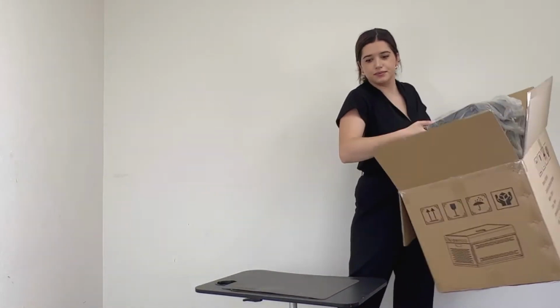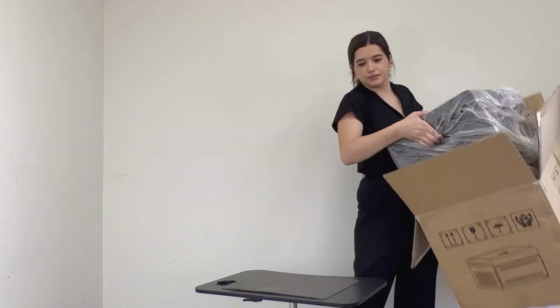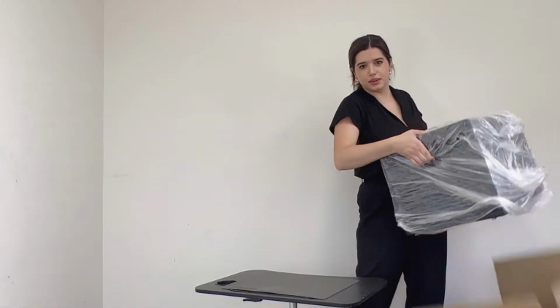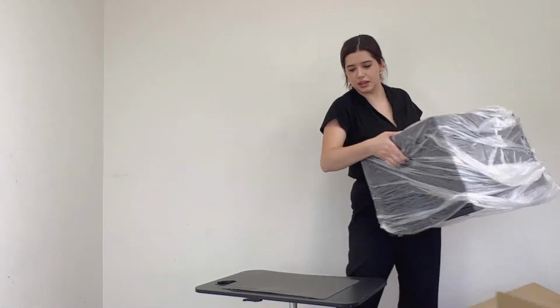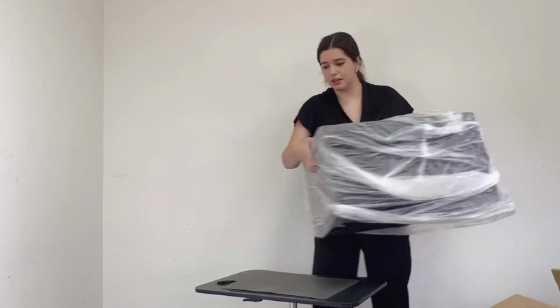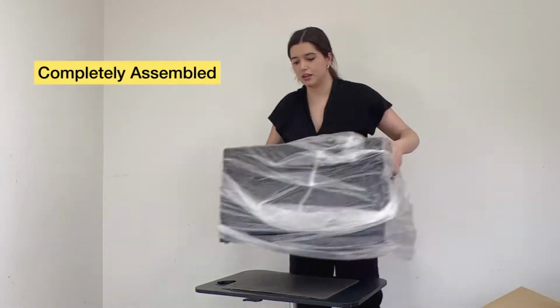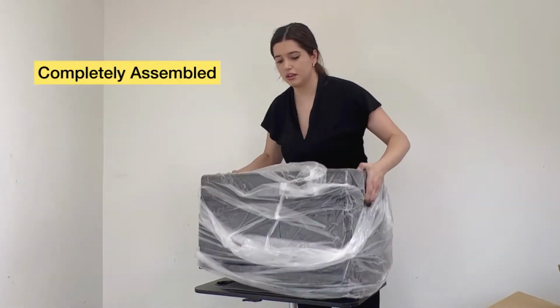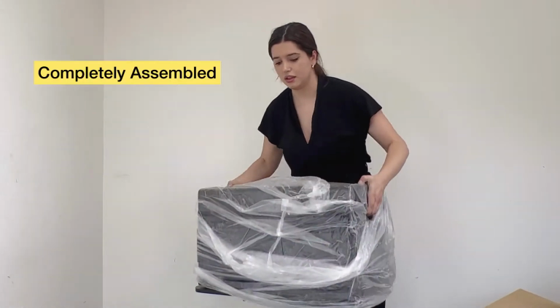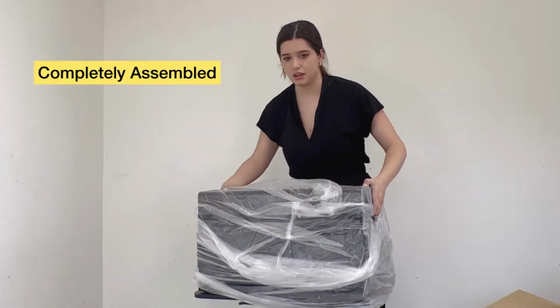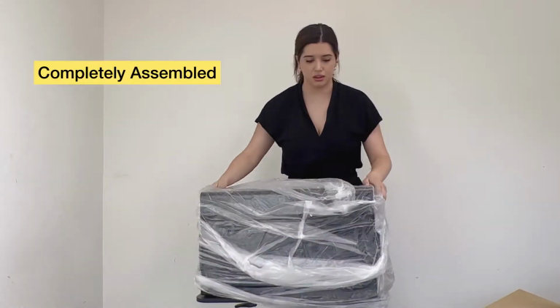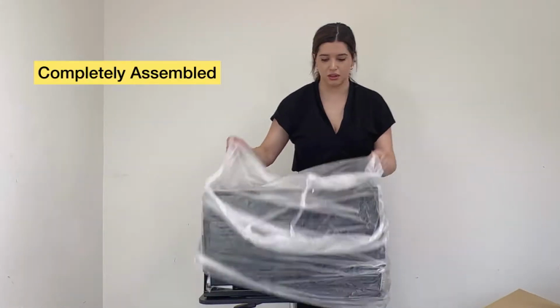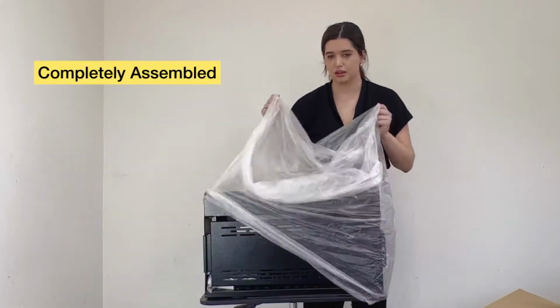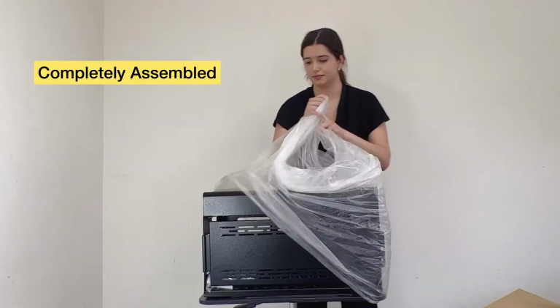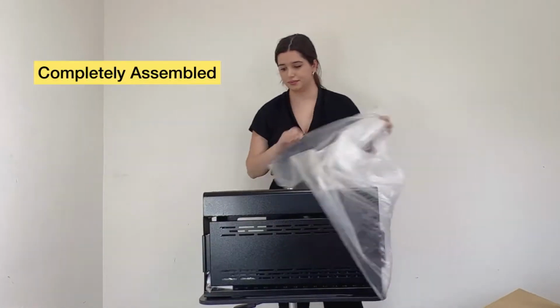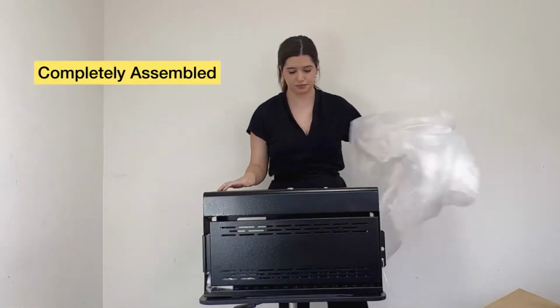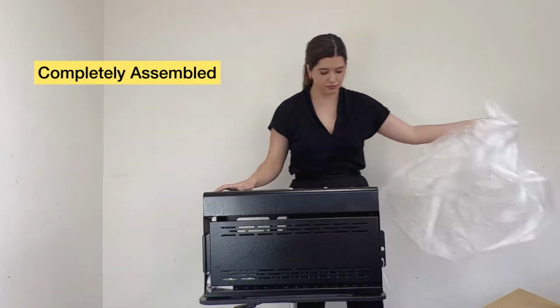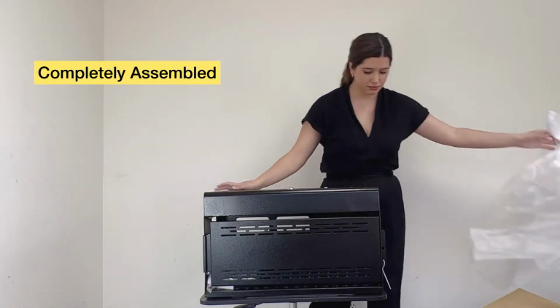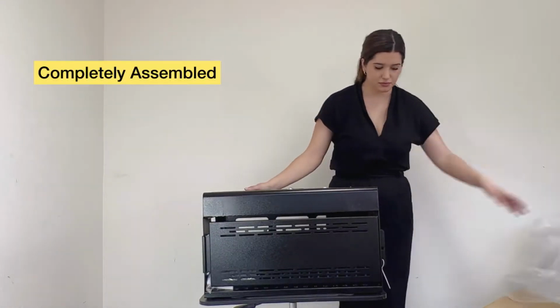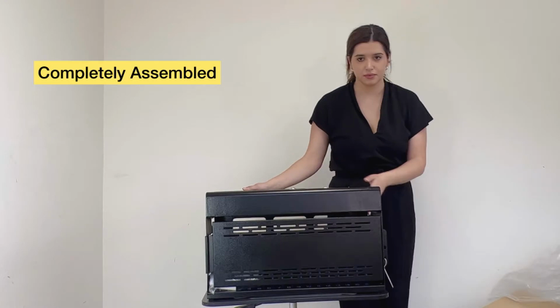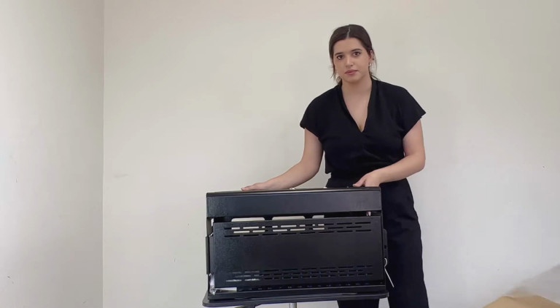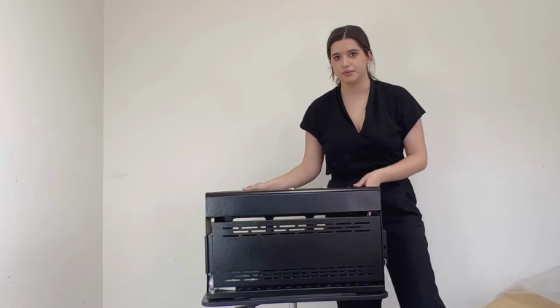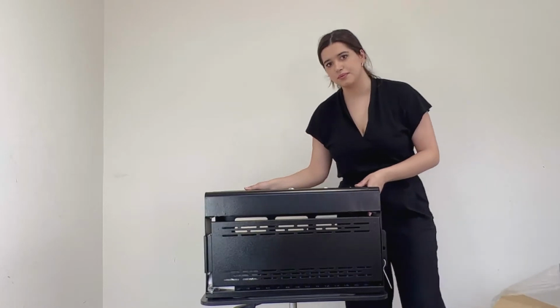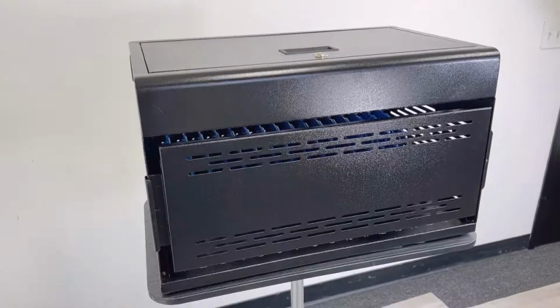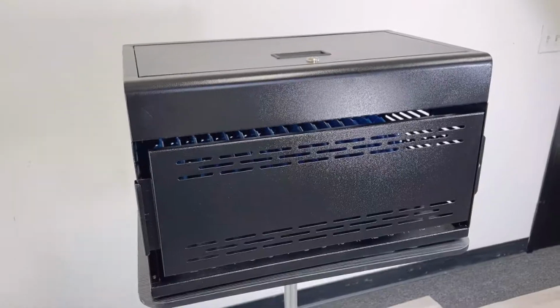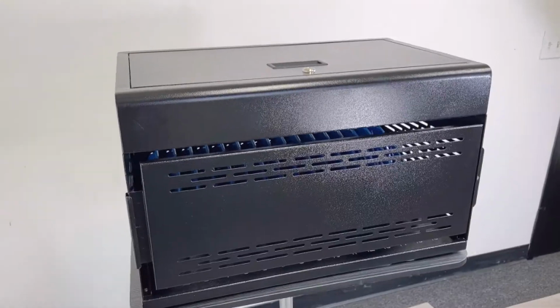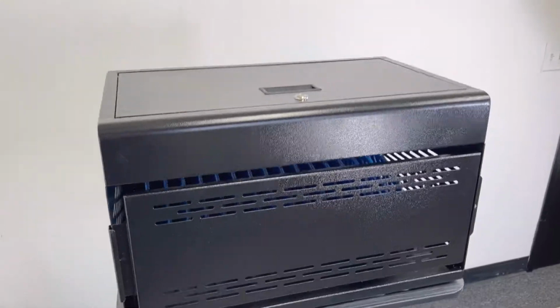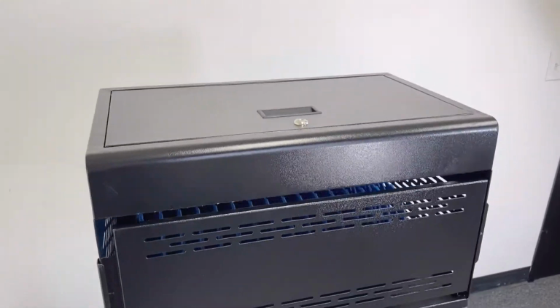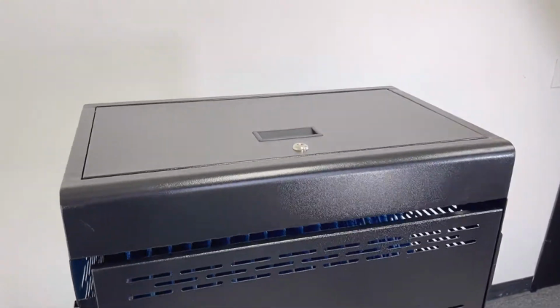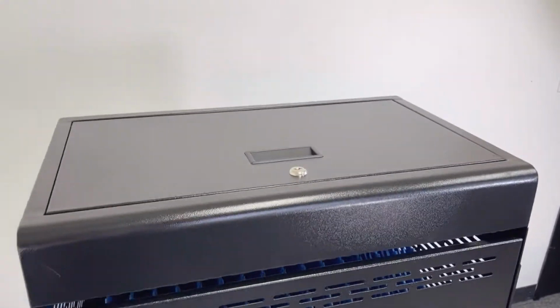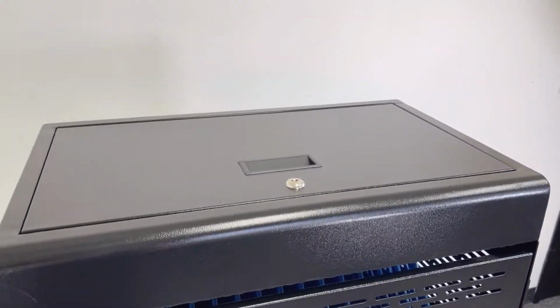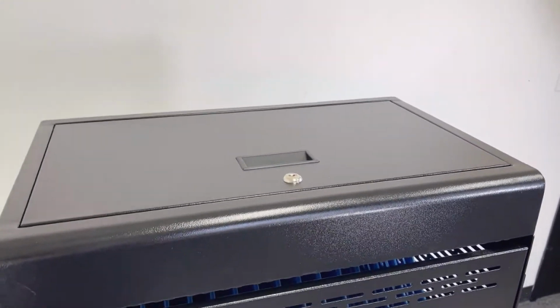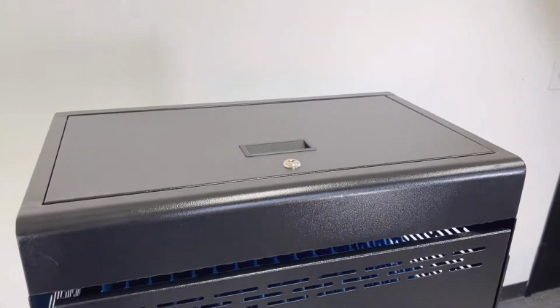The product arrives completely assembled. Let me explain more details about this model.